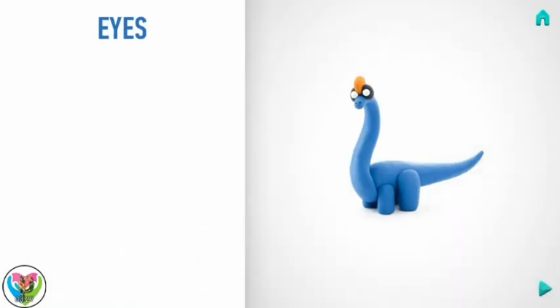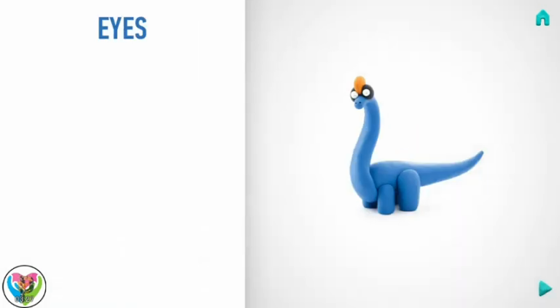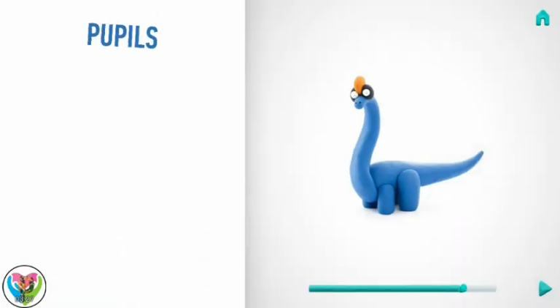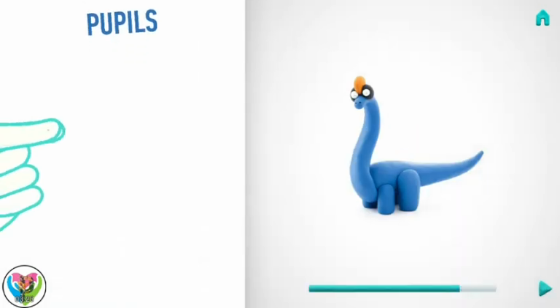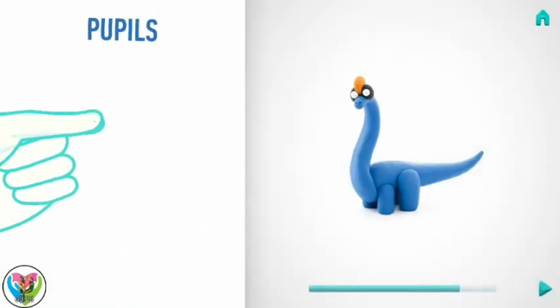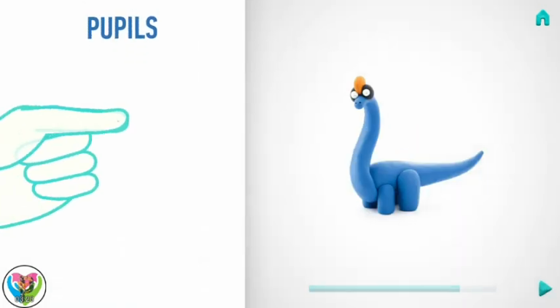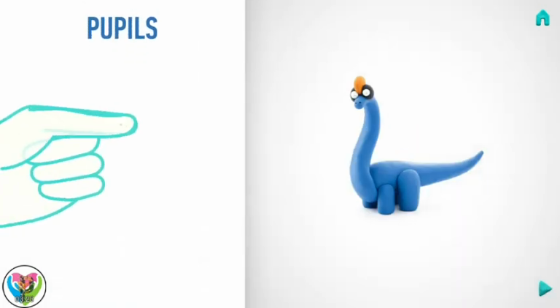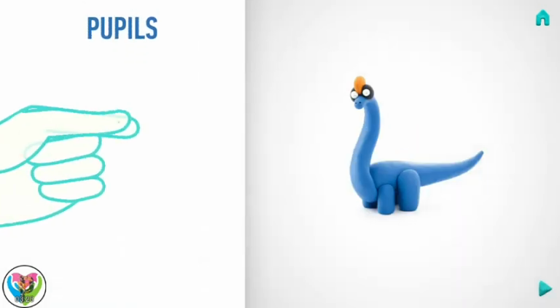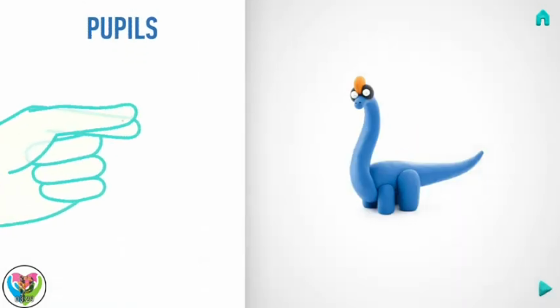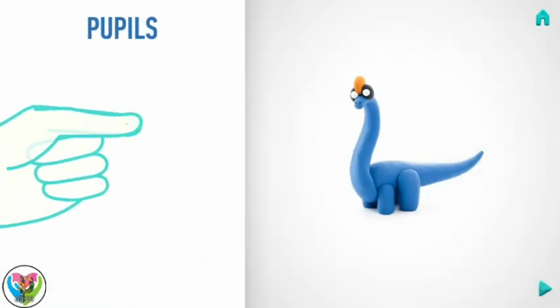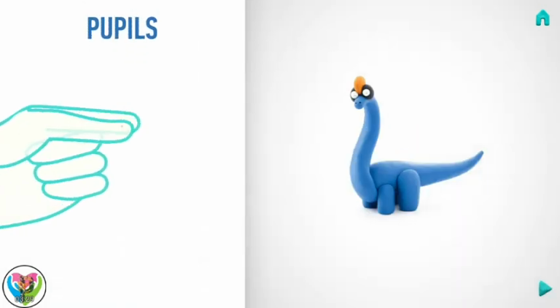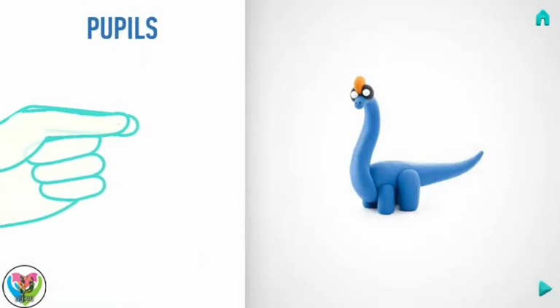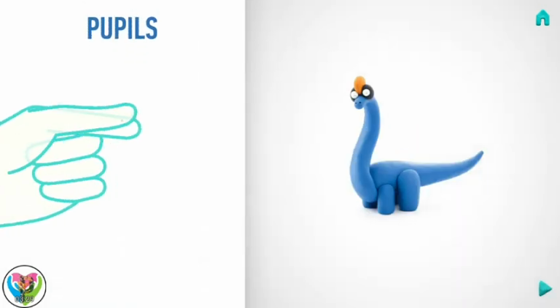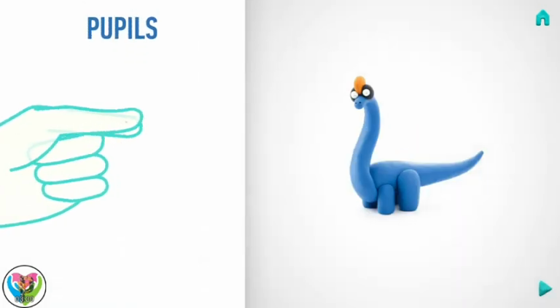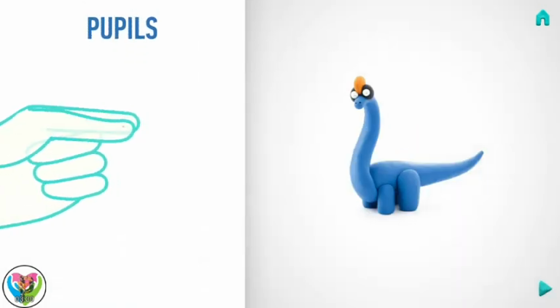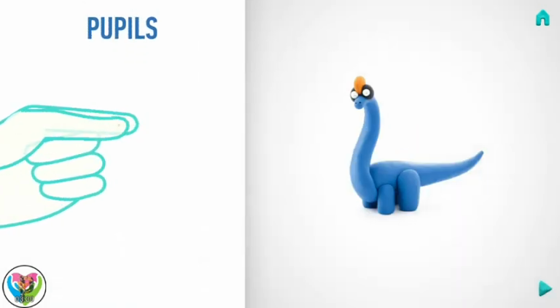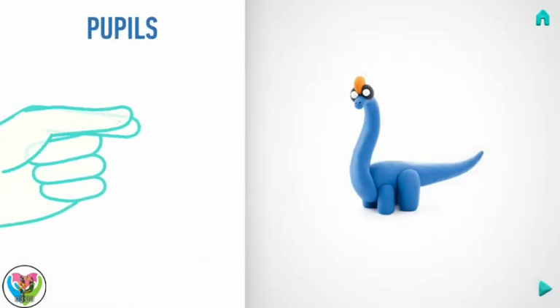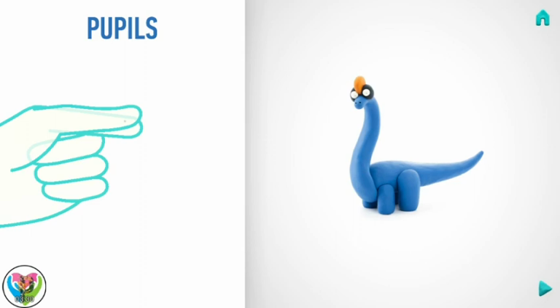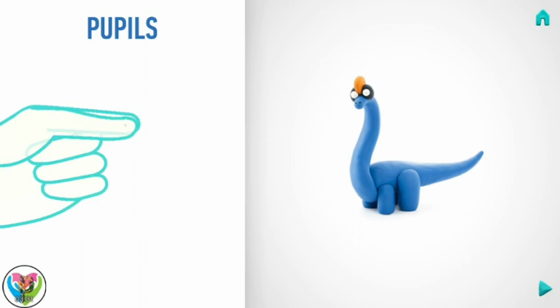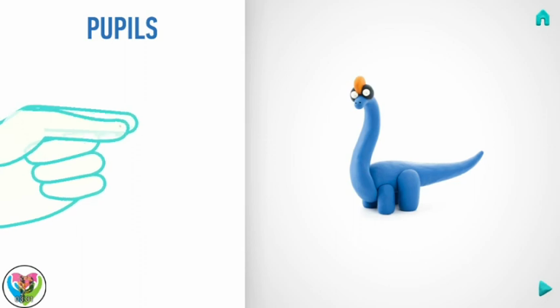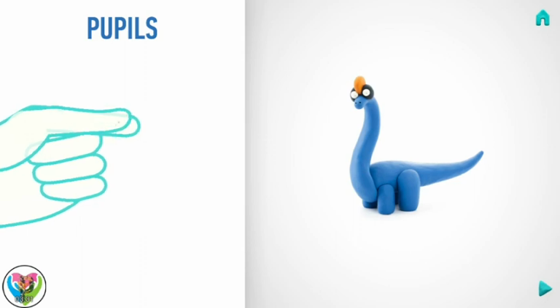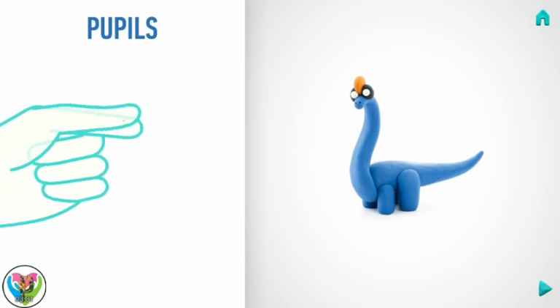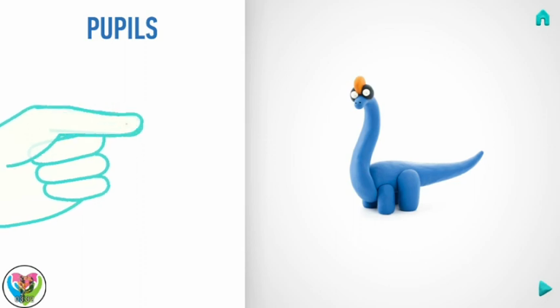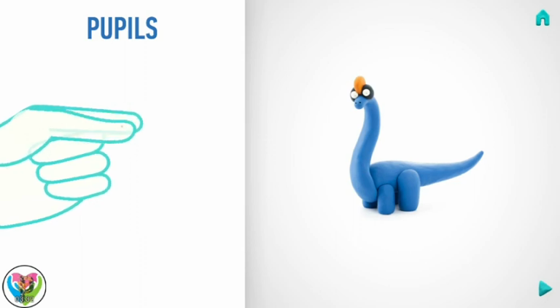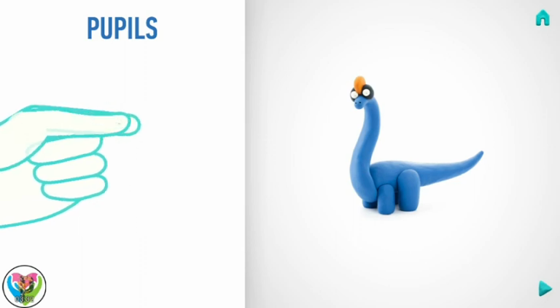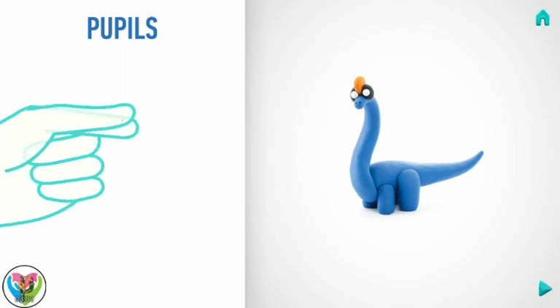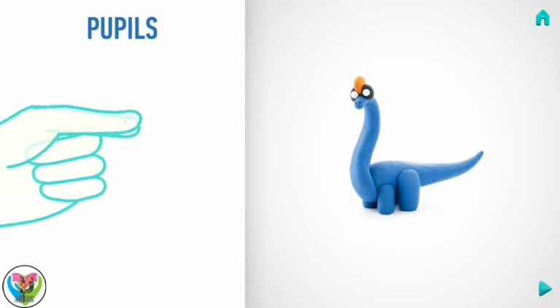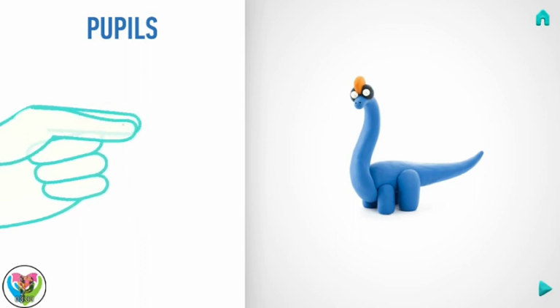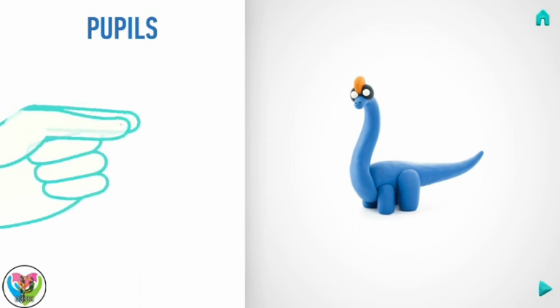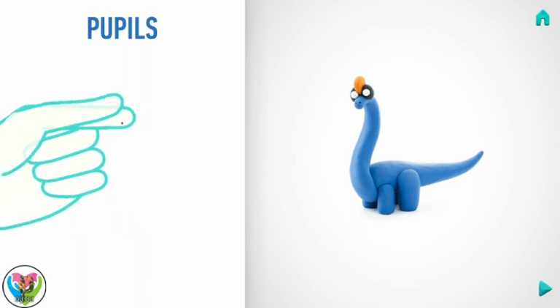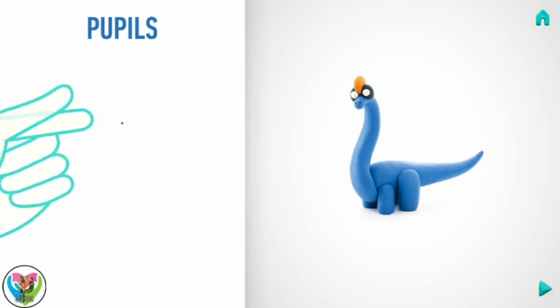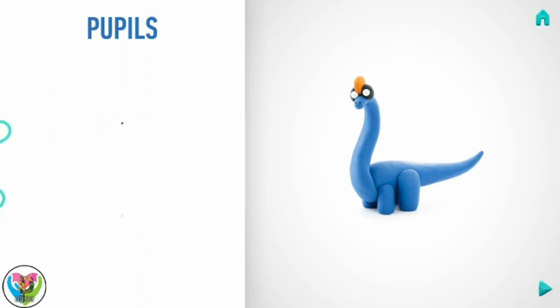Now make pupils. Take a piece of black clay and roll two little balls.